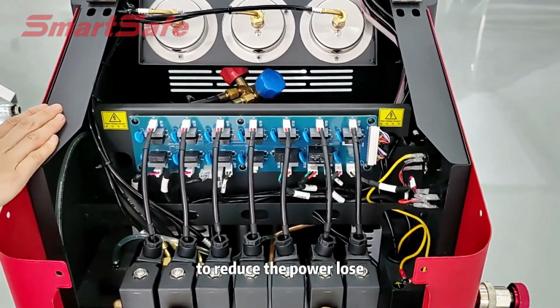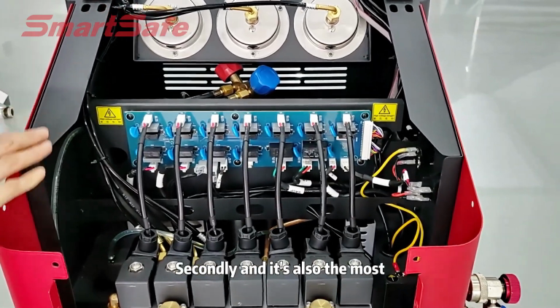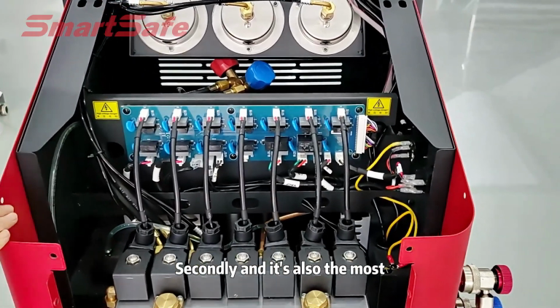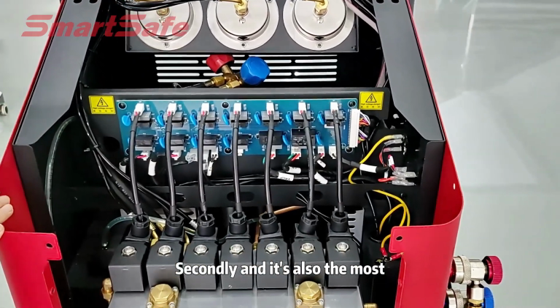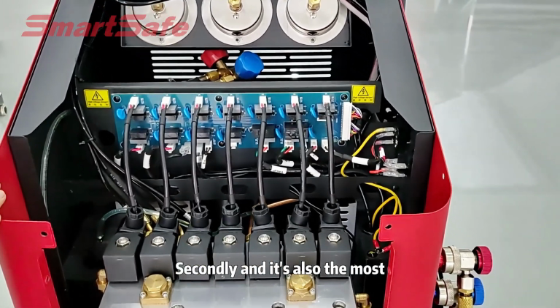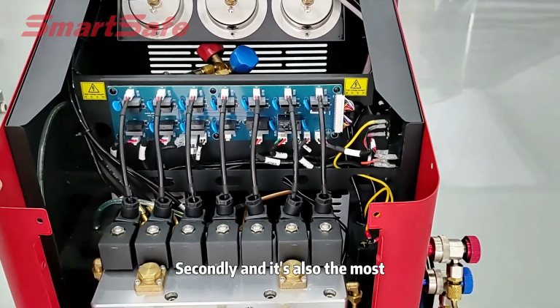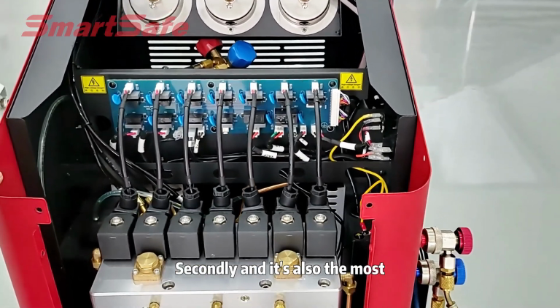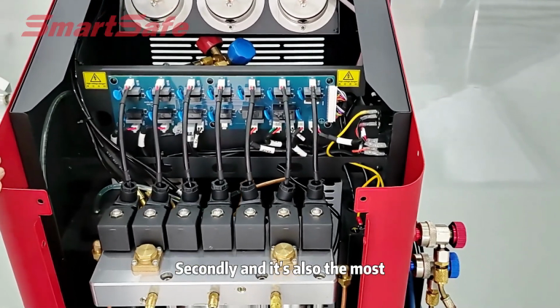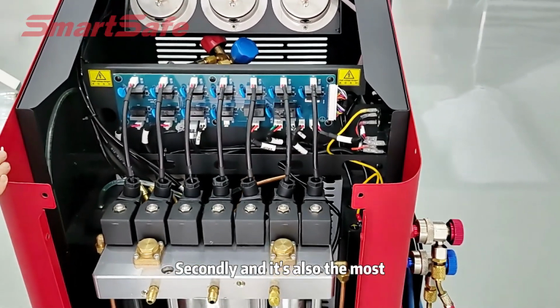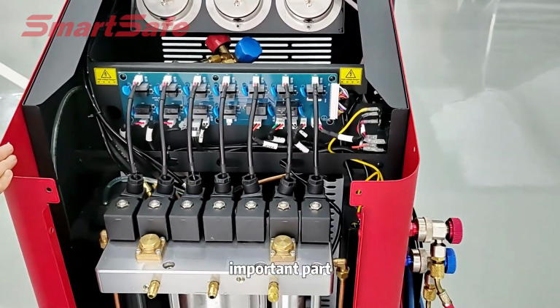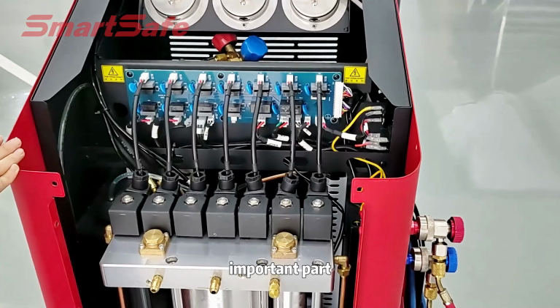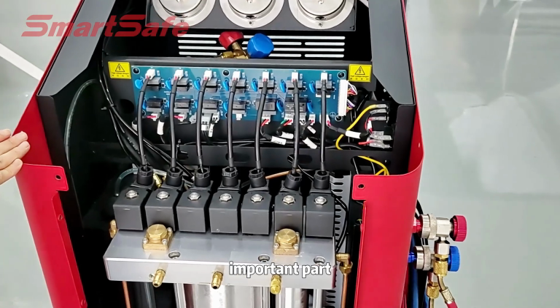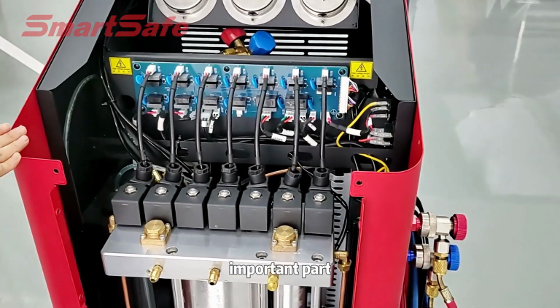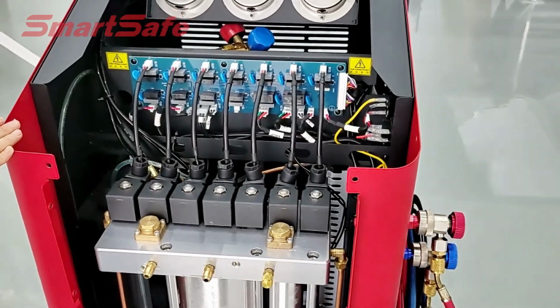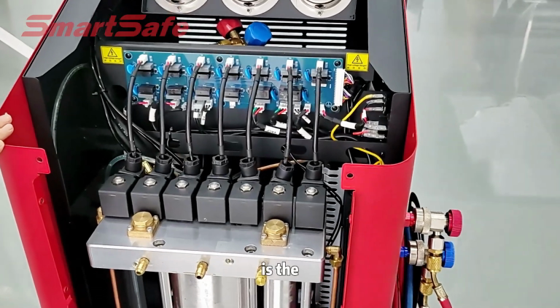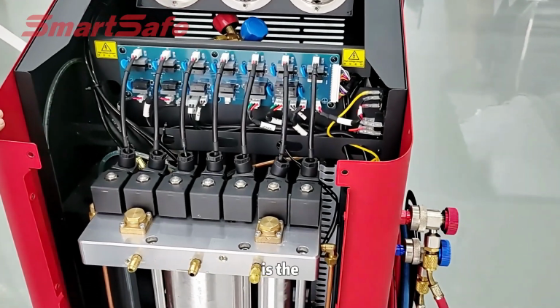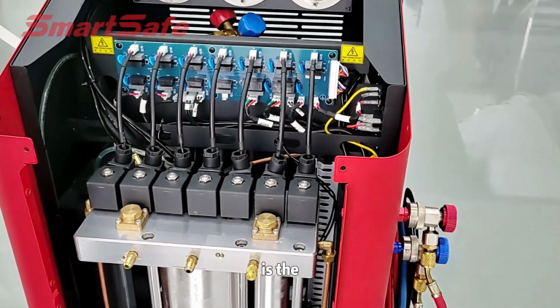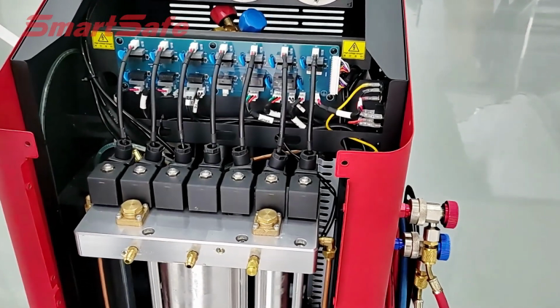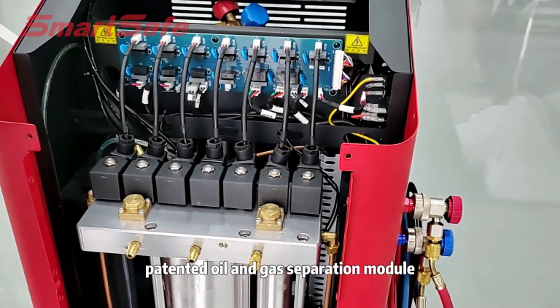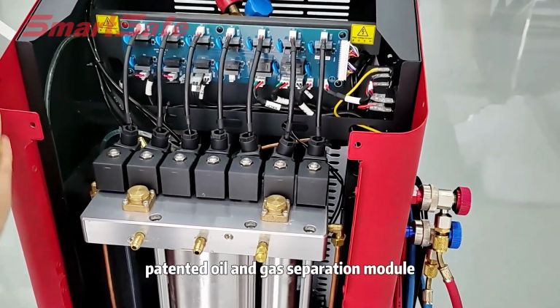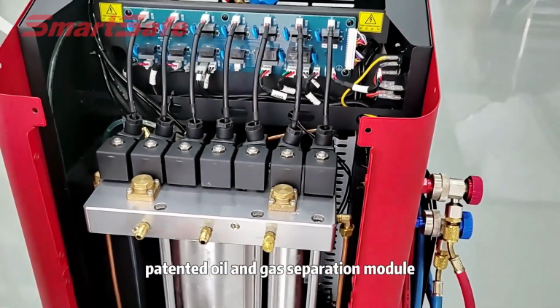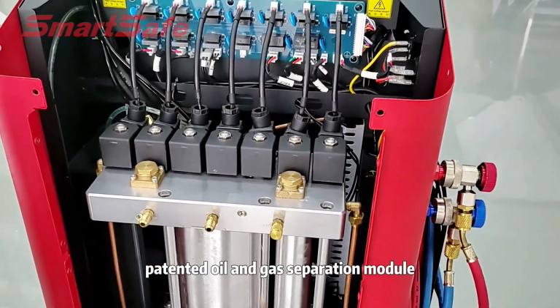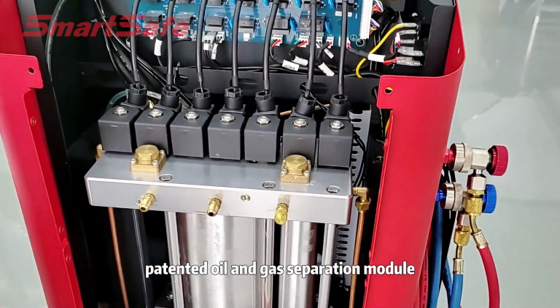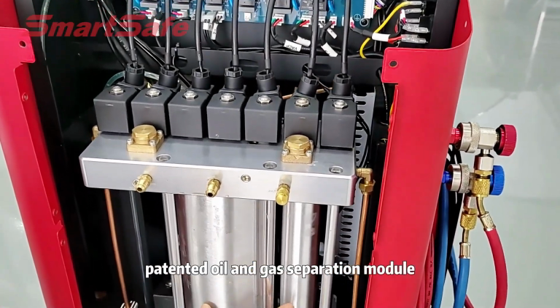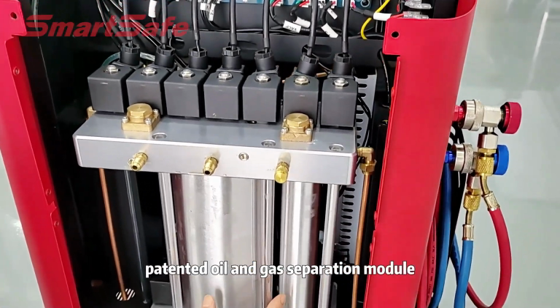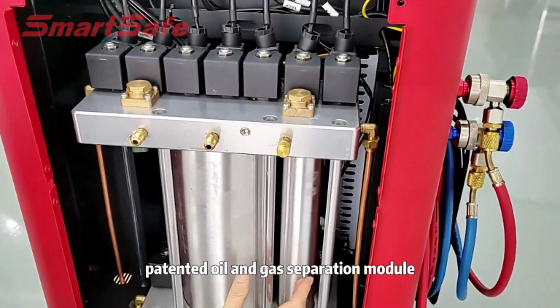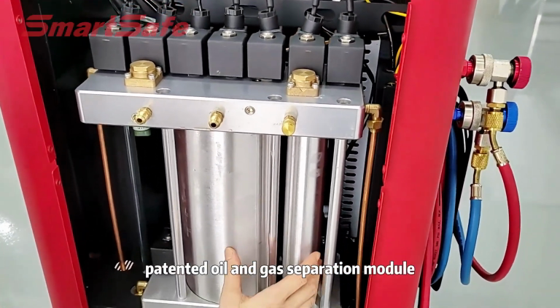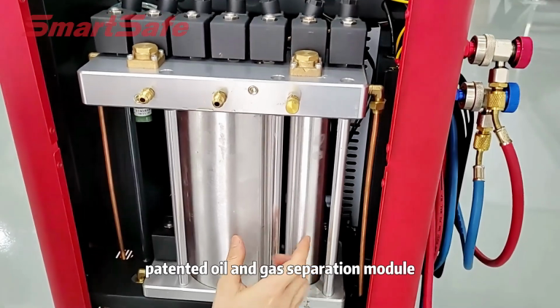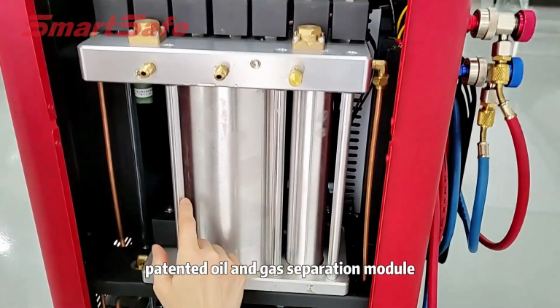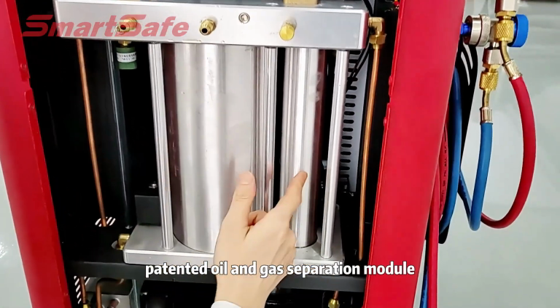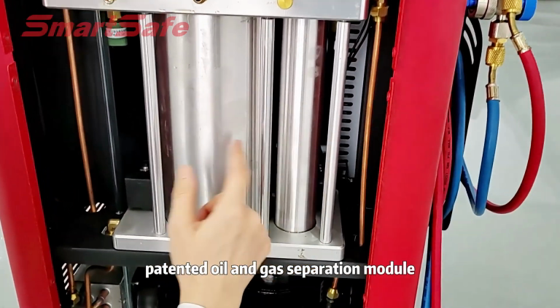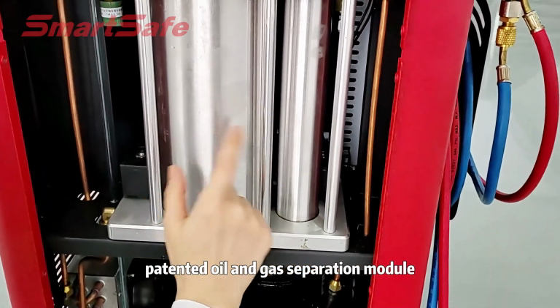Second, and it's also the most important part, is the patented oil and gas separation module with these two.